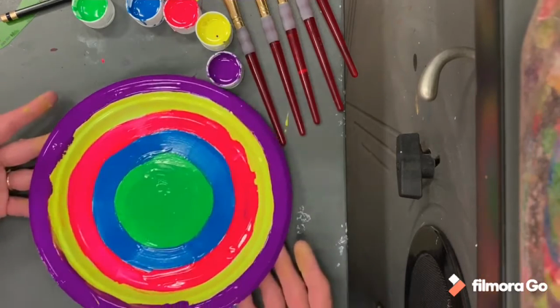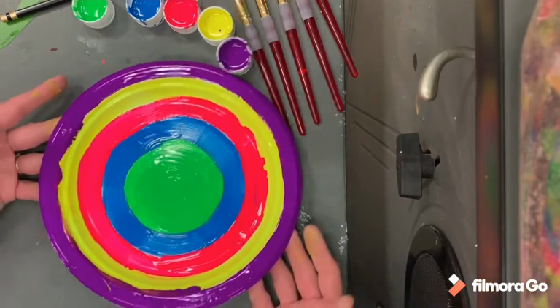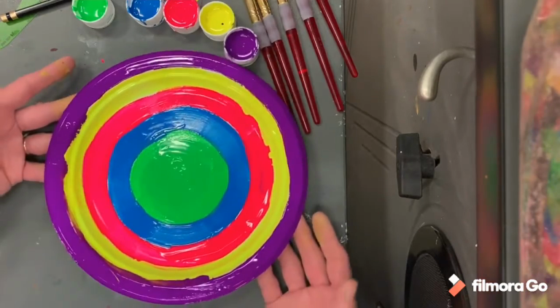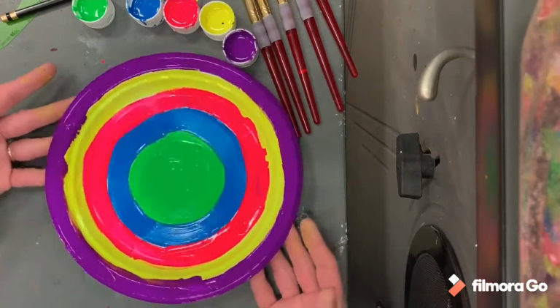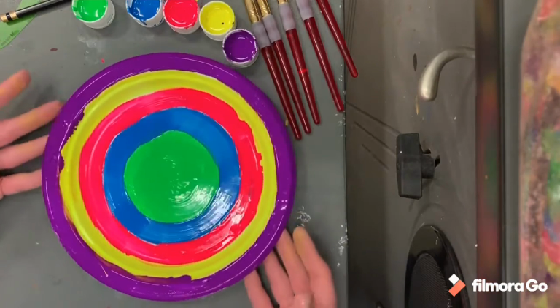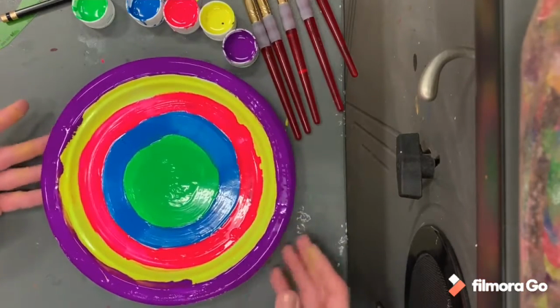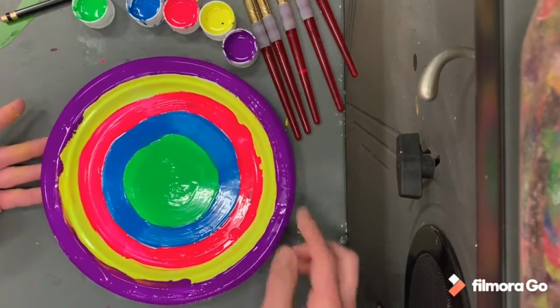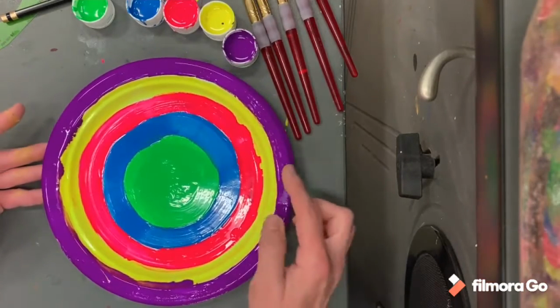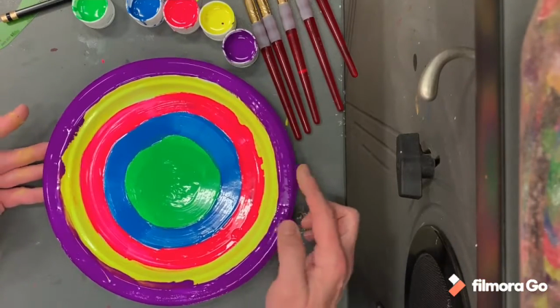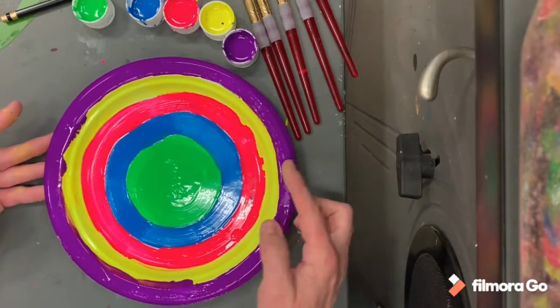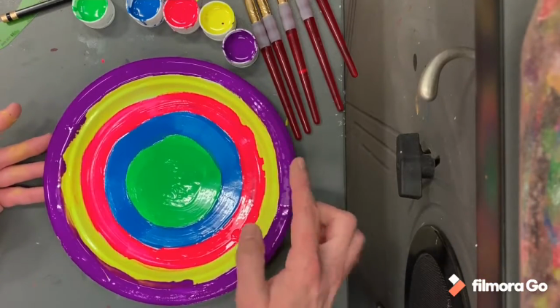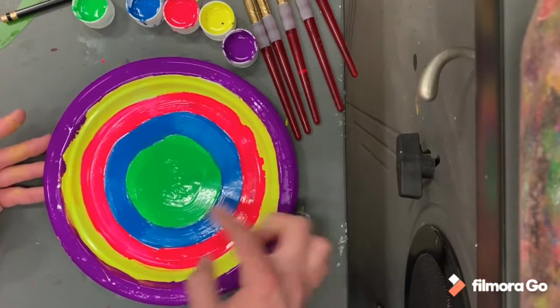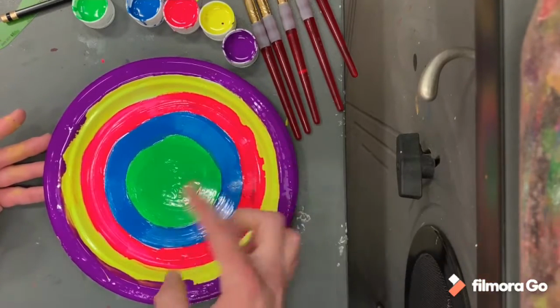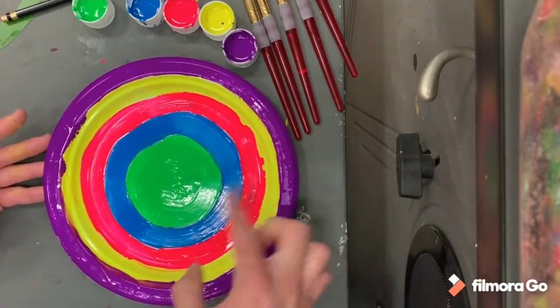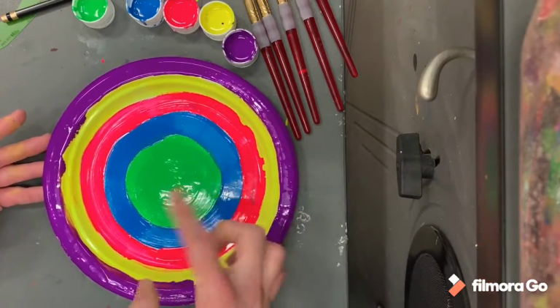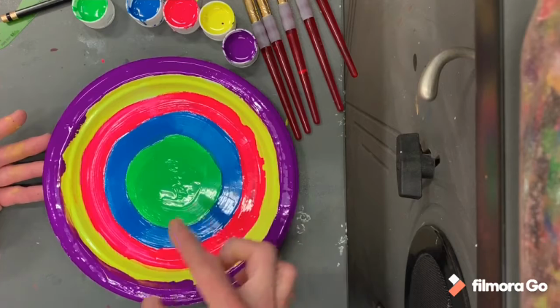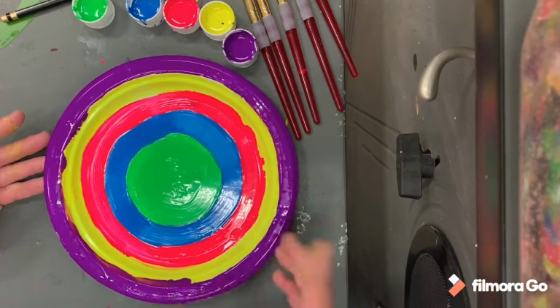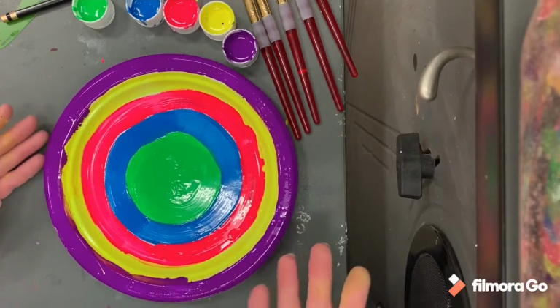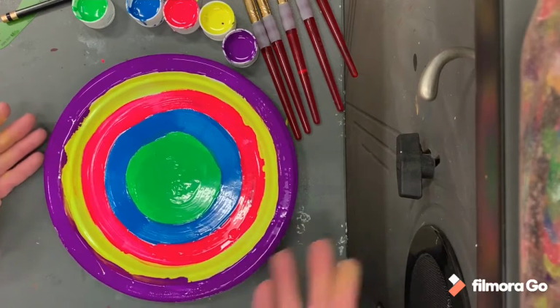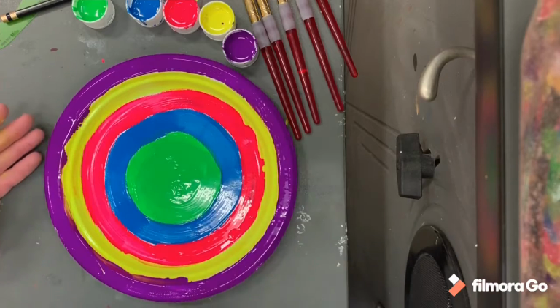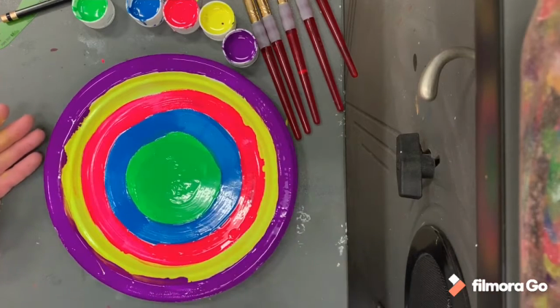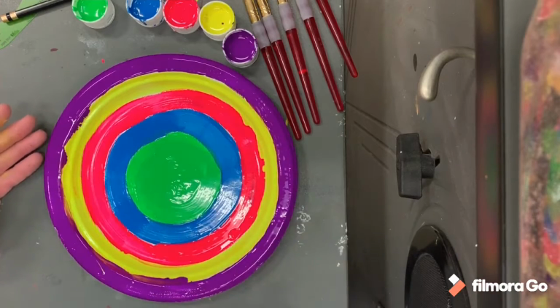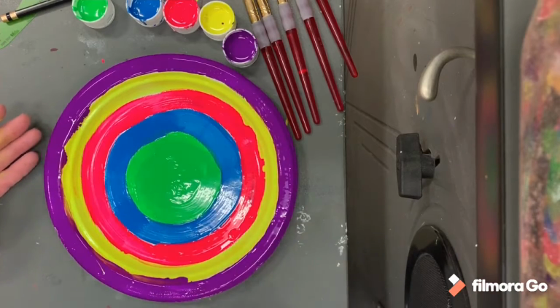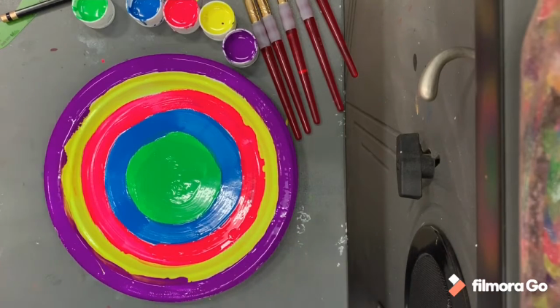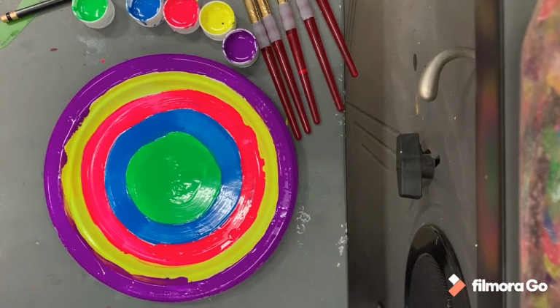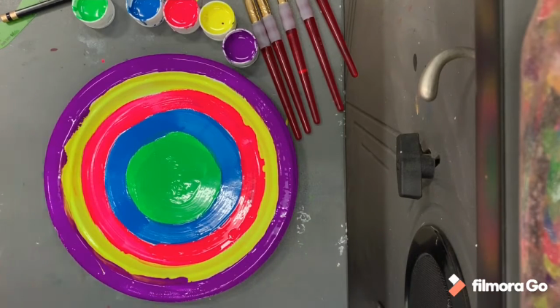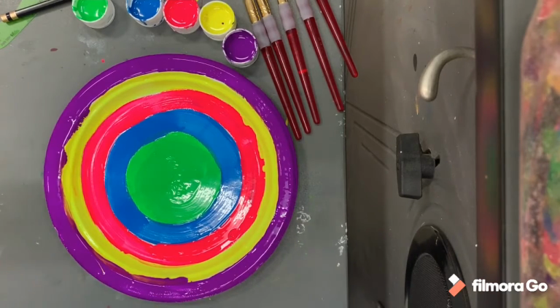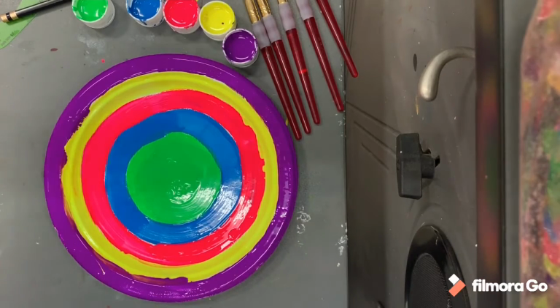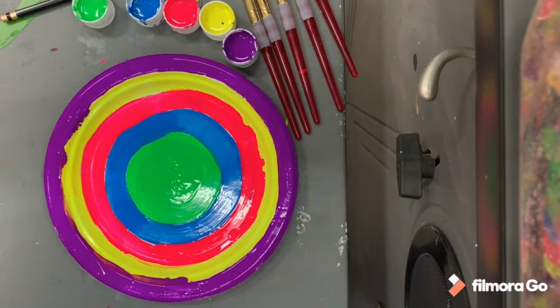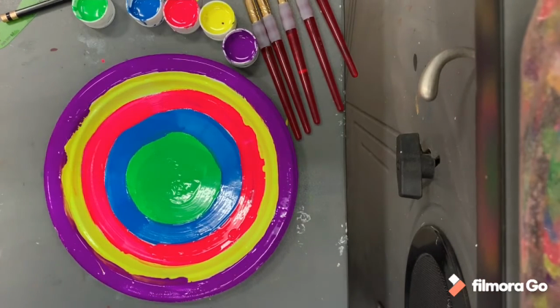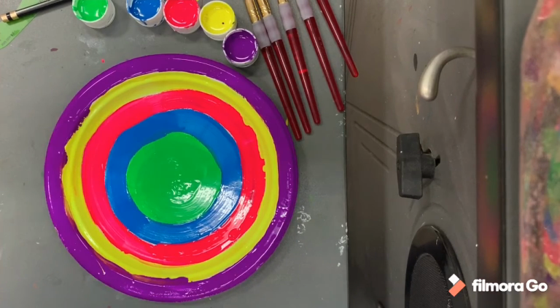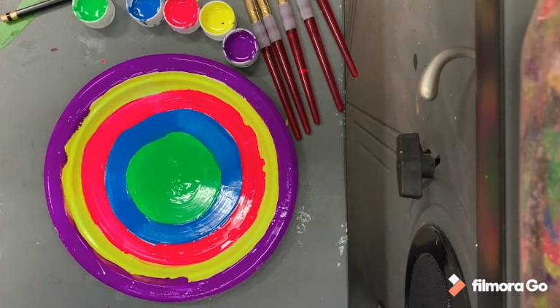Next week I will show you how to warp your loom and then how to start weaving on it. Here we go, friends!